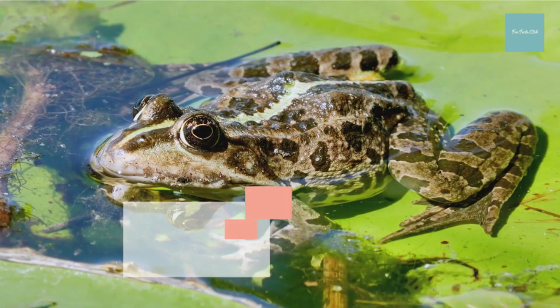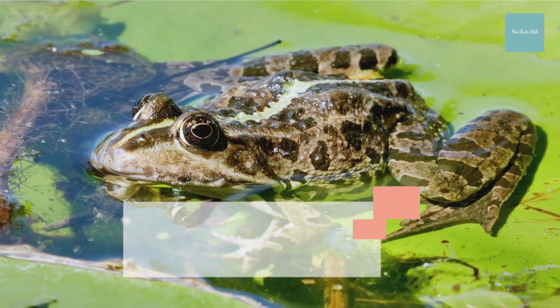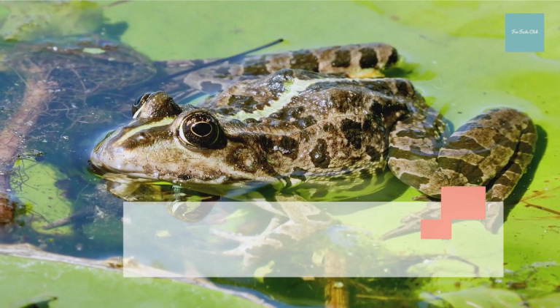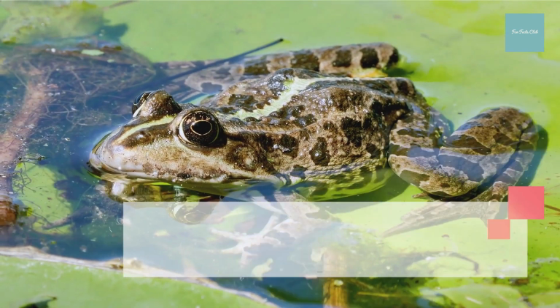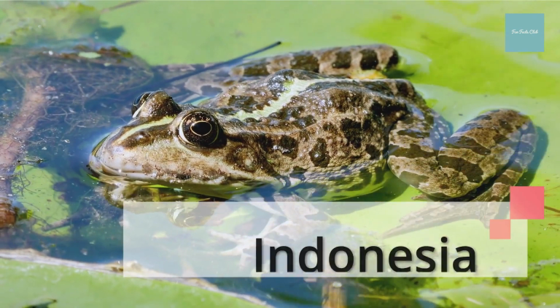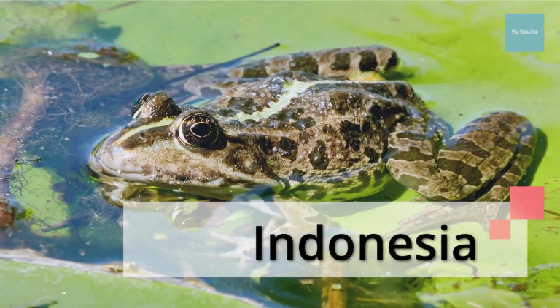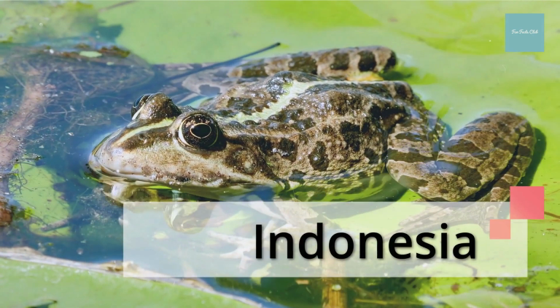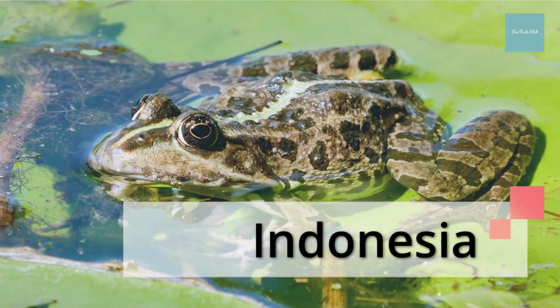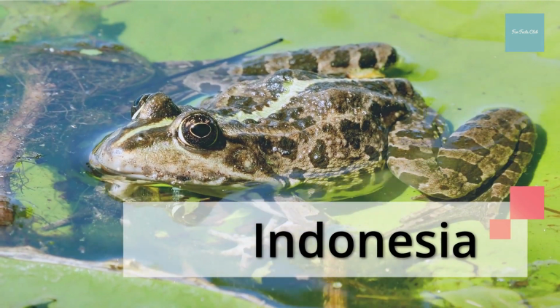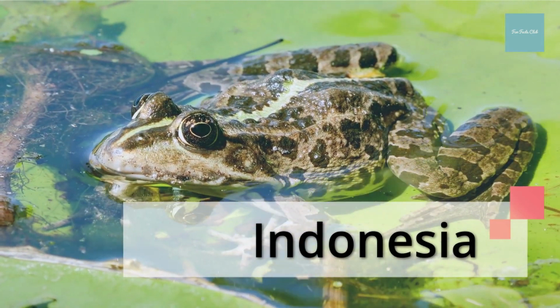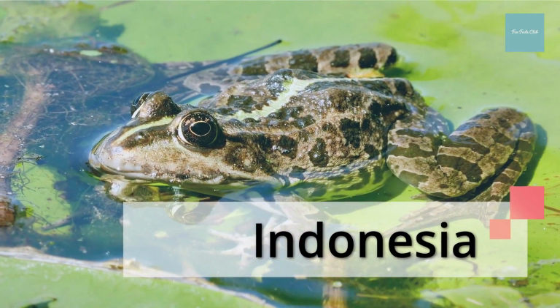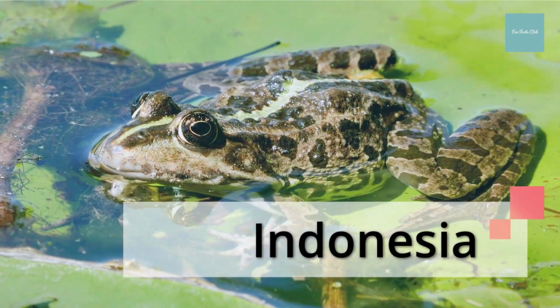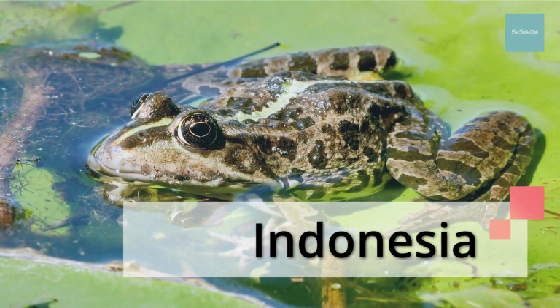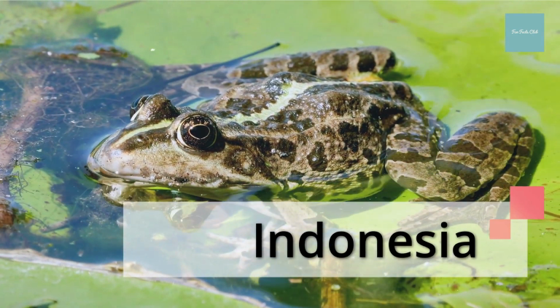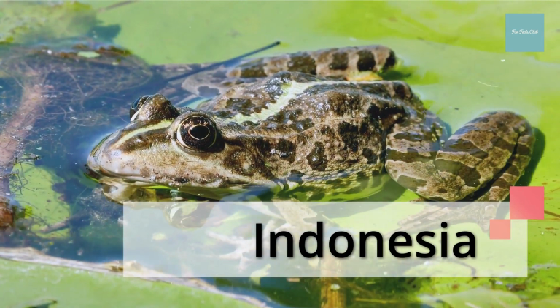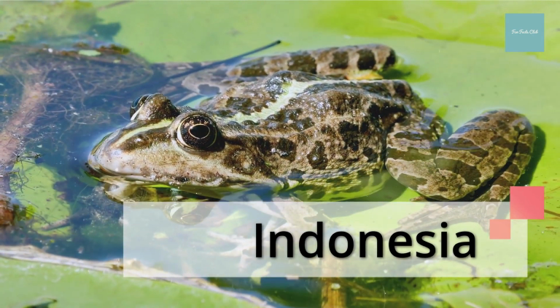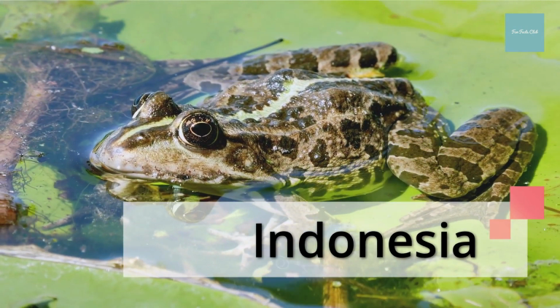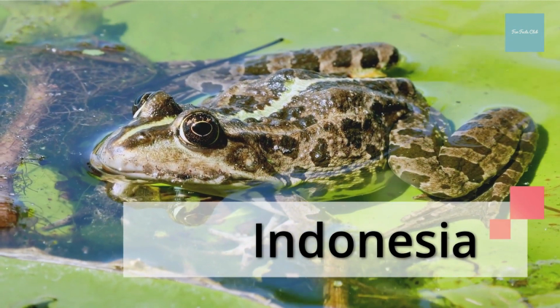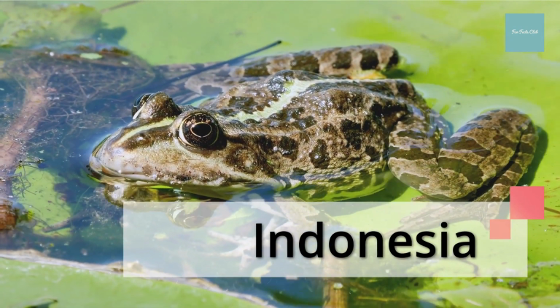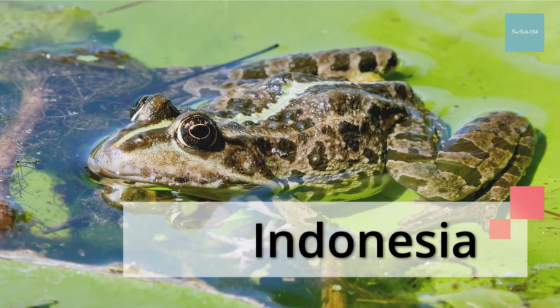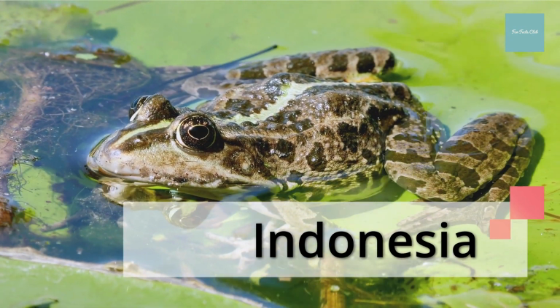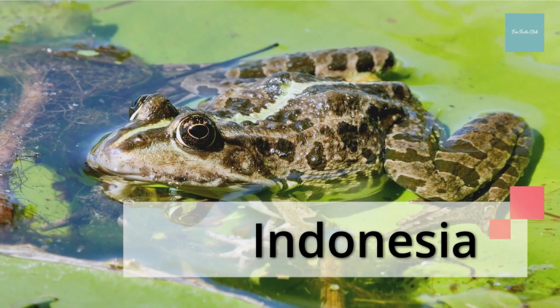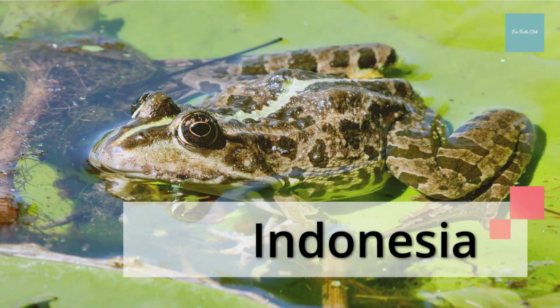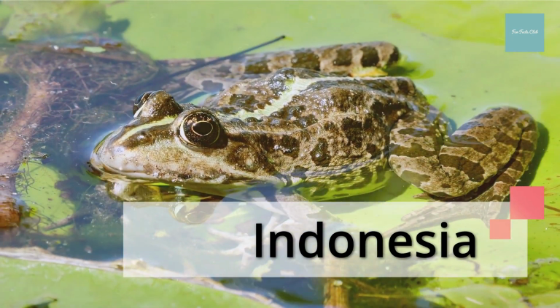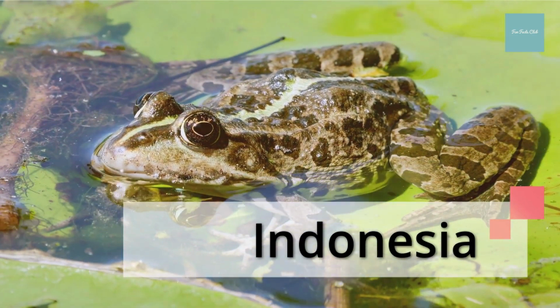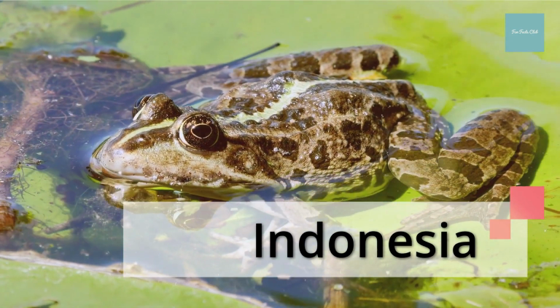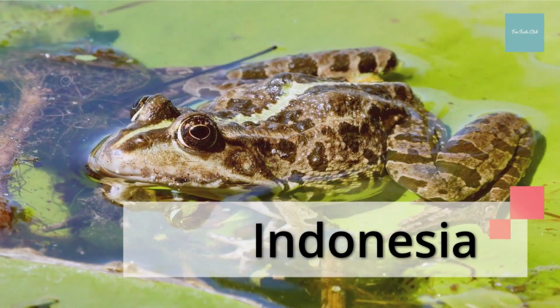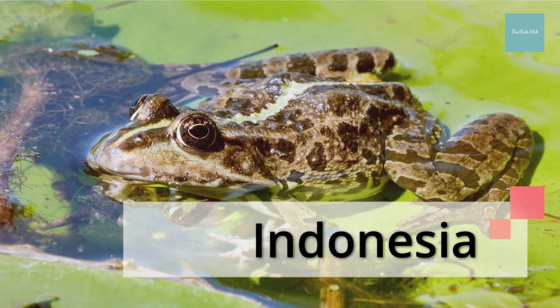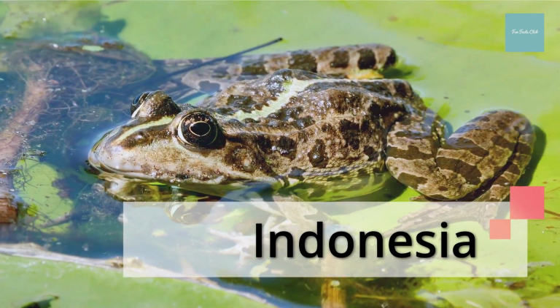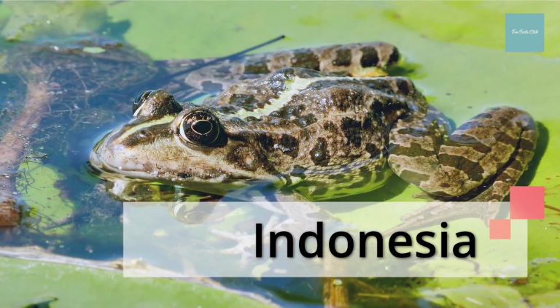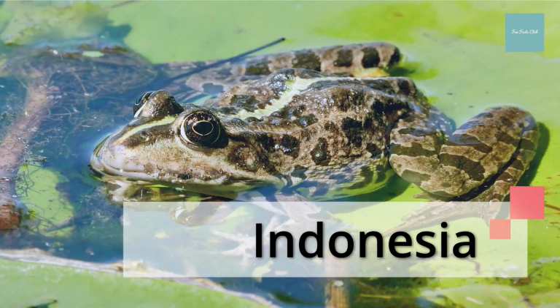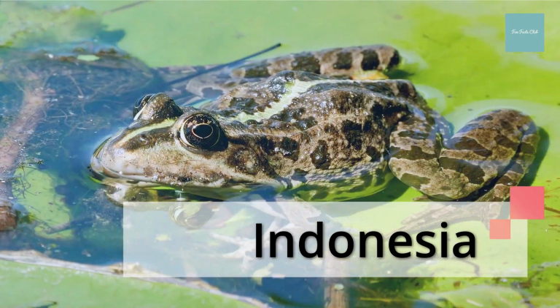There is a frog in Indonesia that has no lungs — it breathes entirely through its skin.